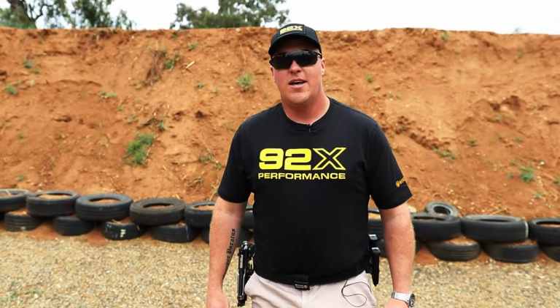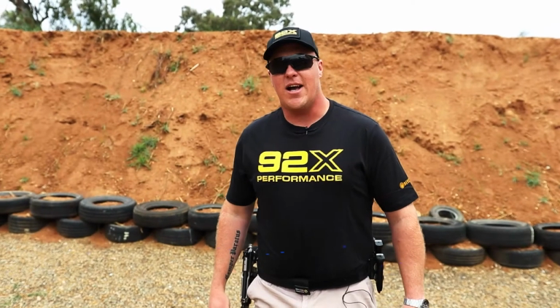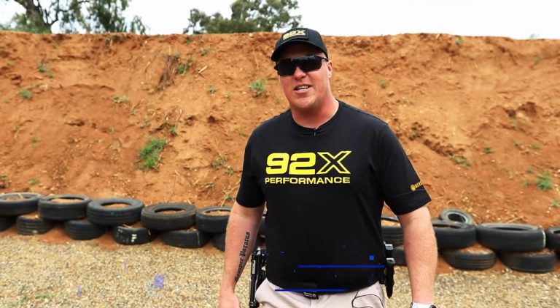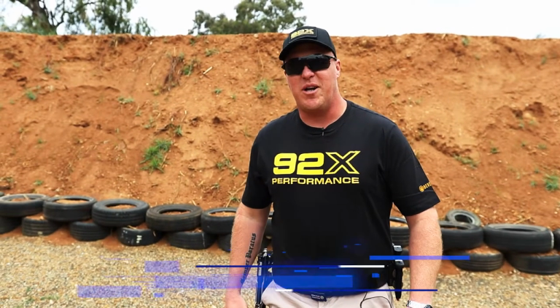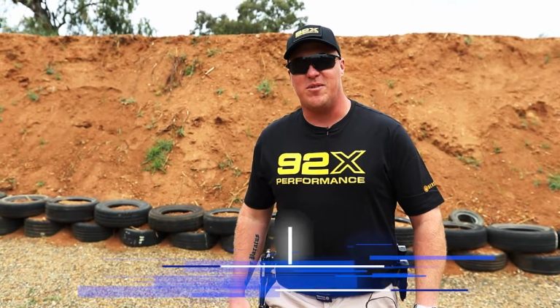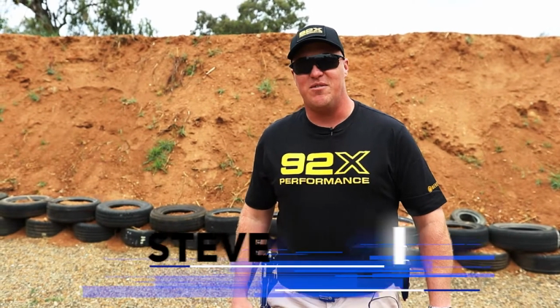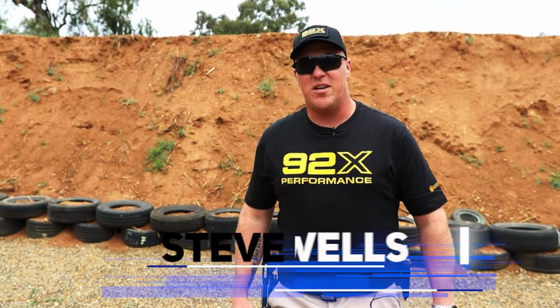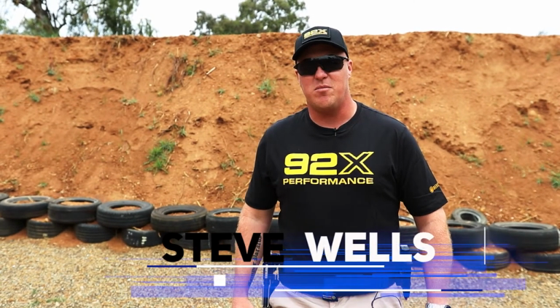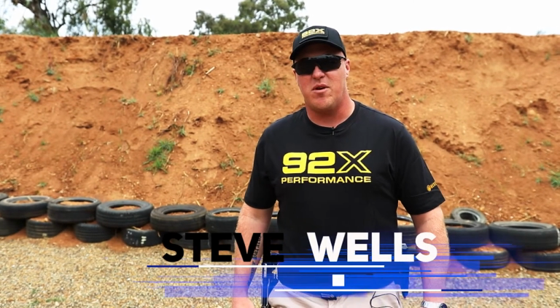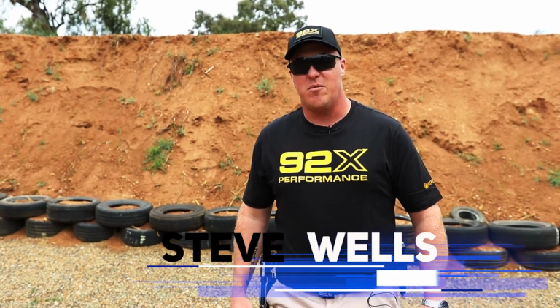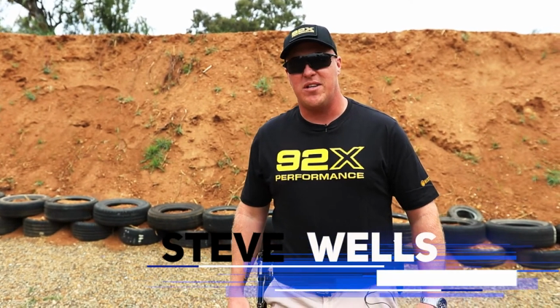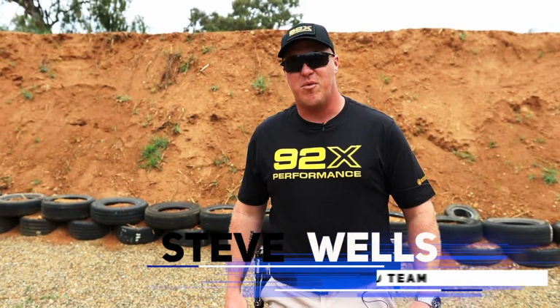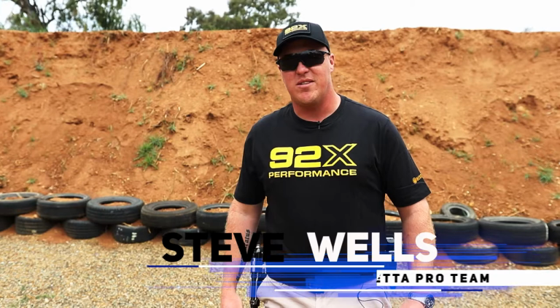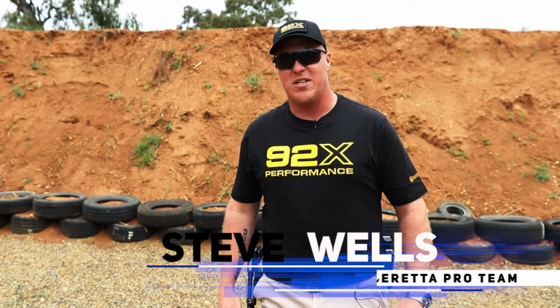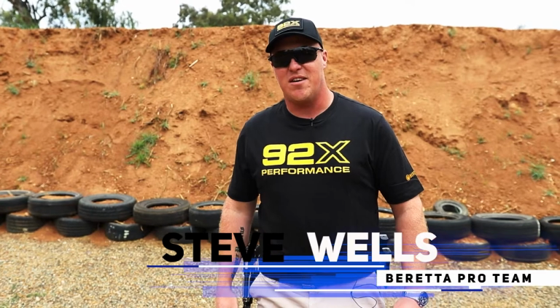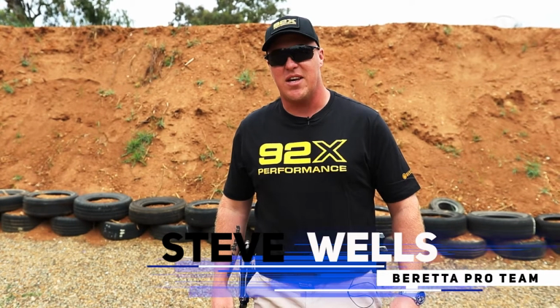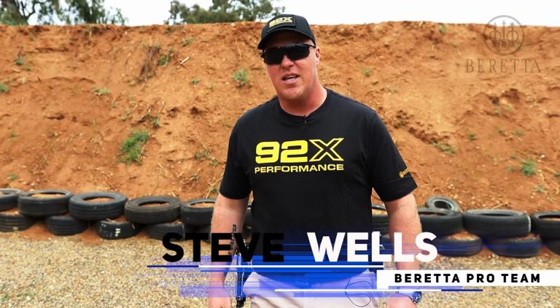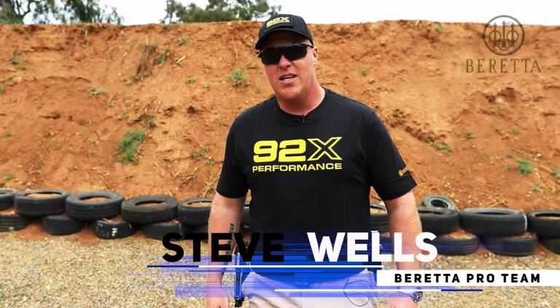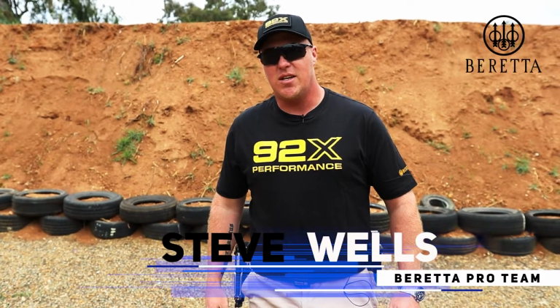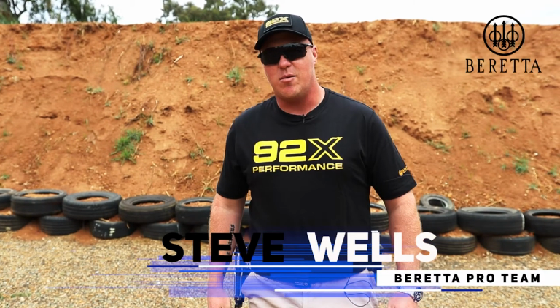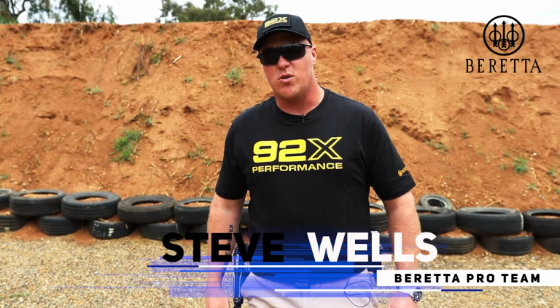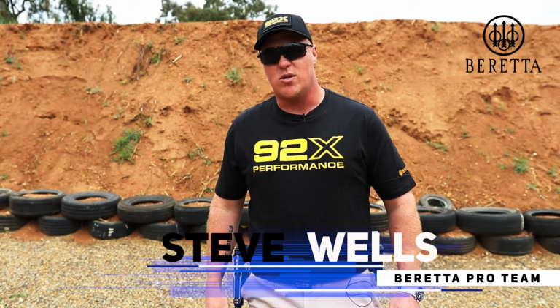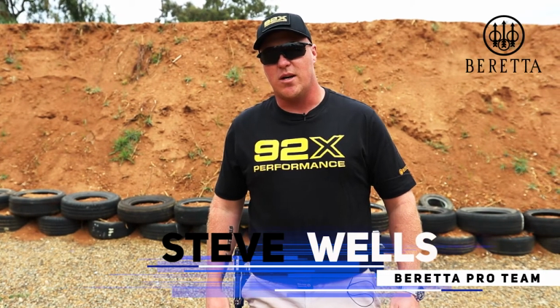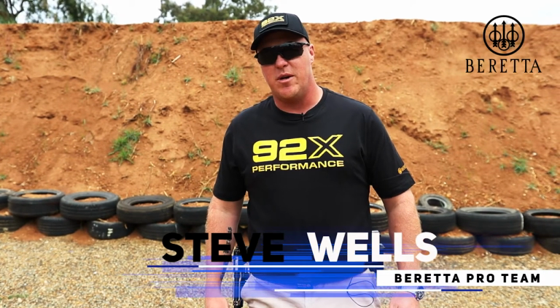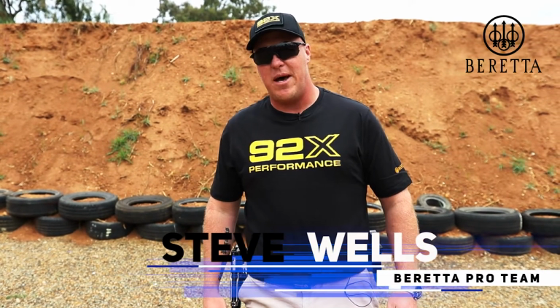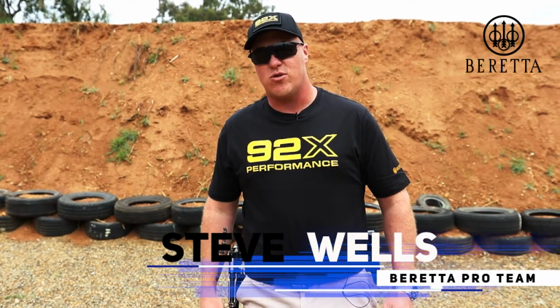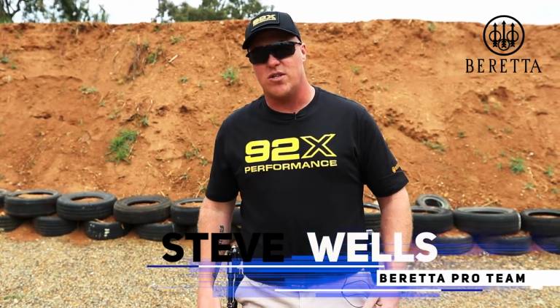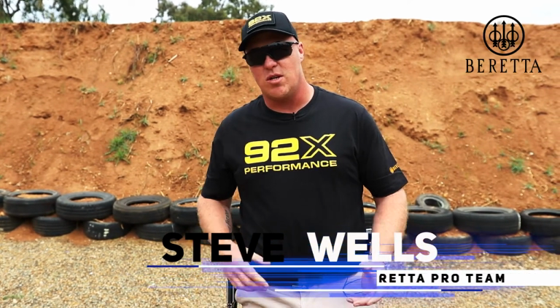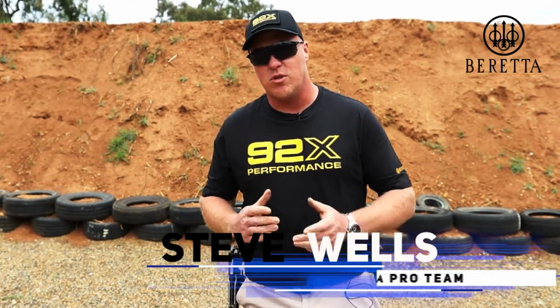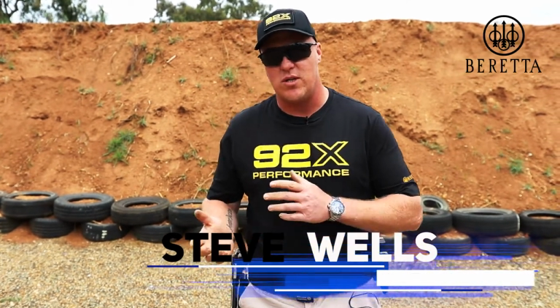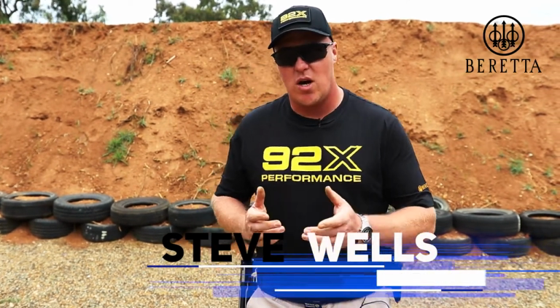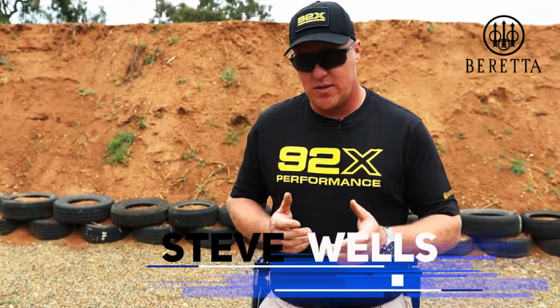Hi guys, my name is Steve Walls, a member of the Bretta Pro Team South Africa. Today I'm going to talk to you a little bit about transitioning between targets.